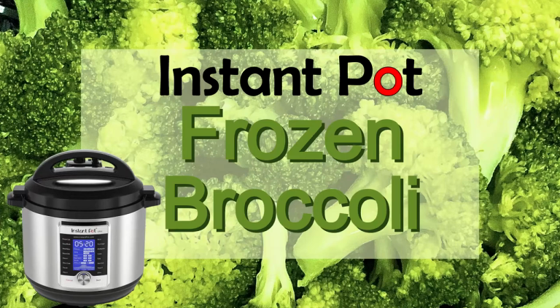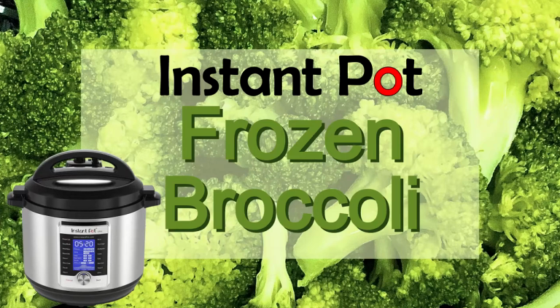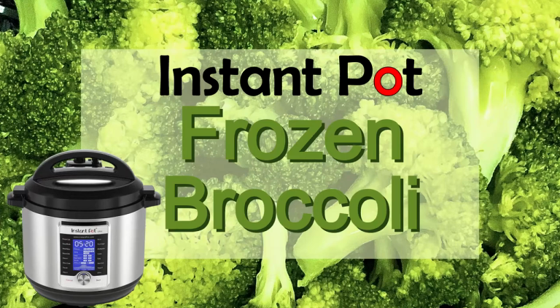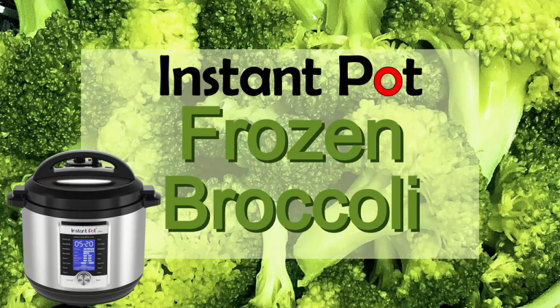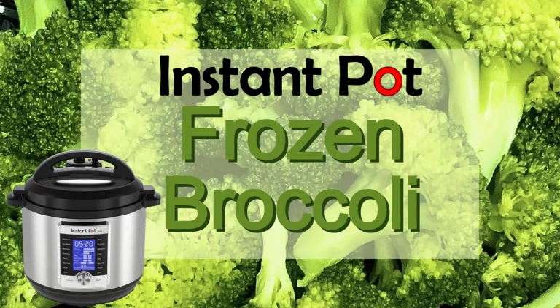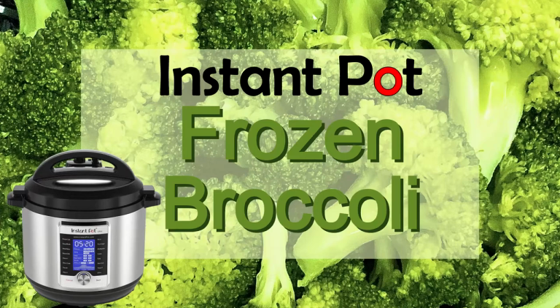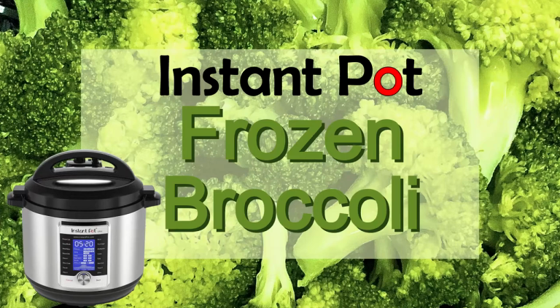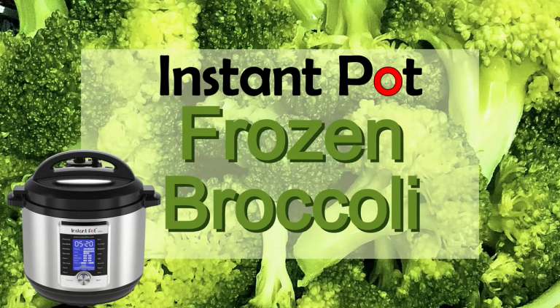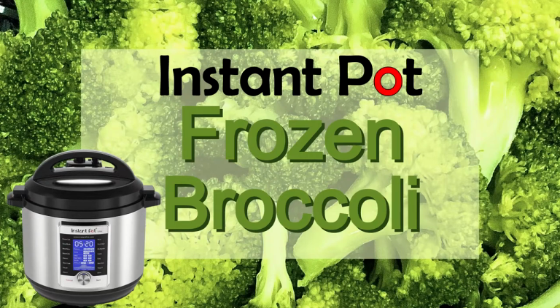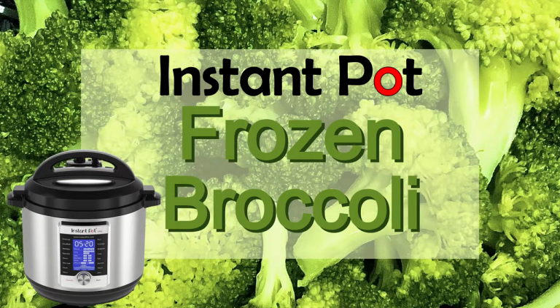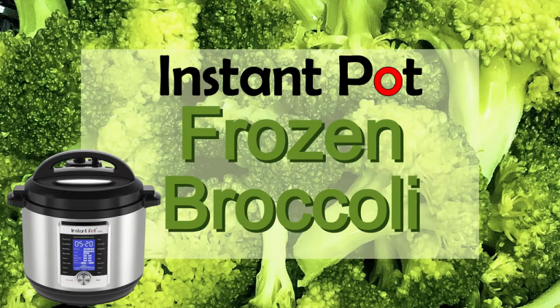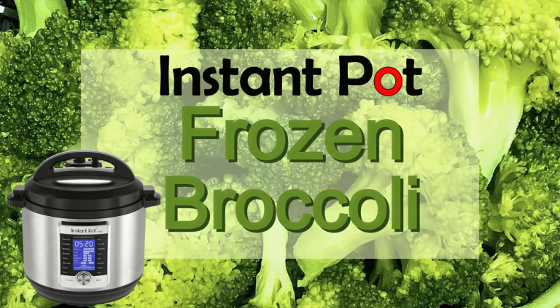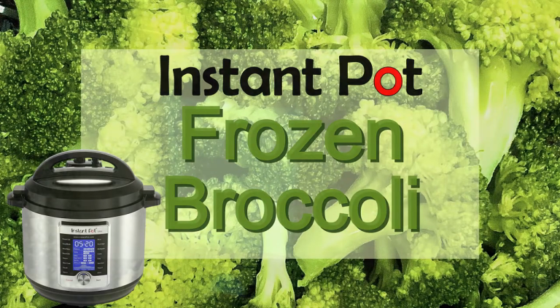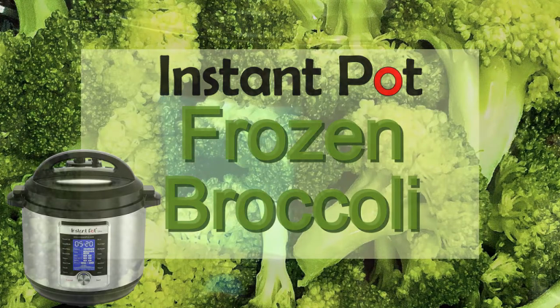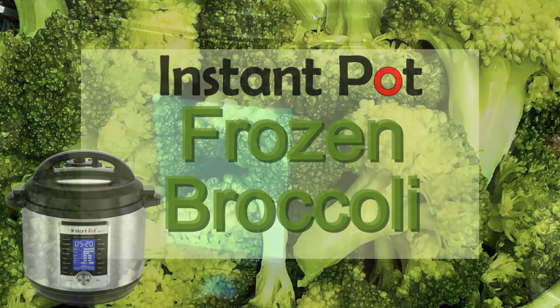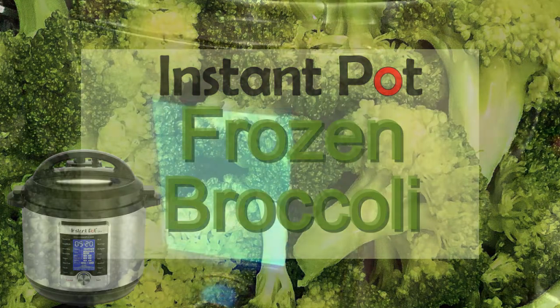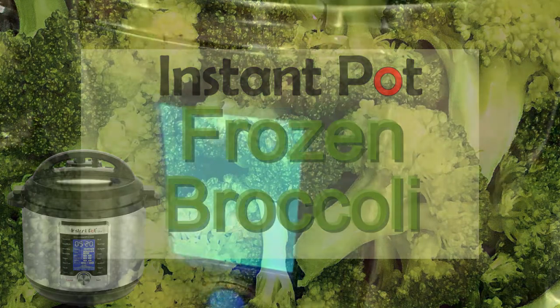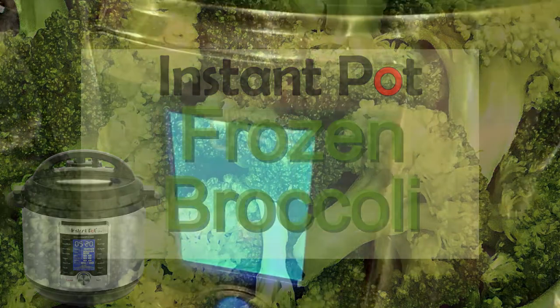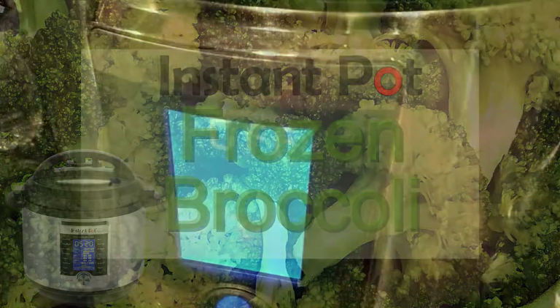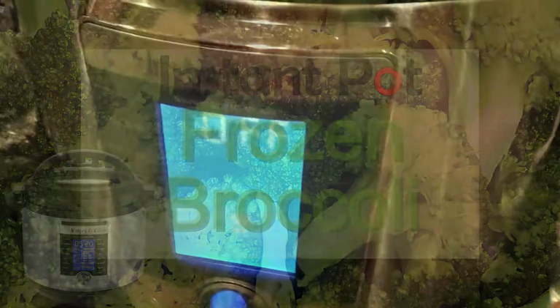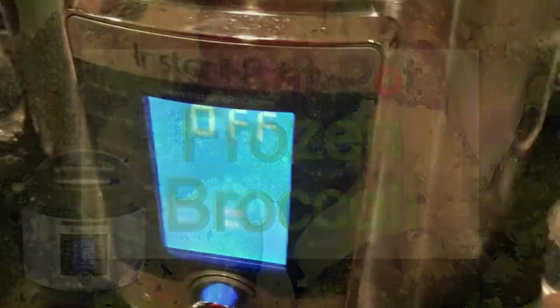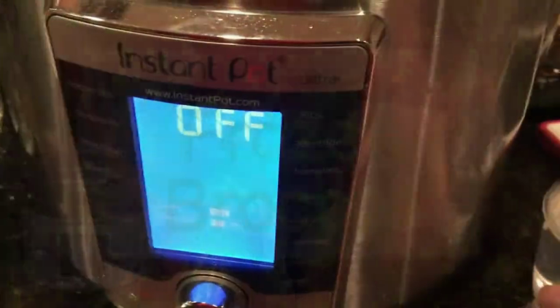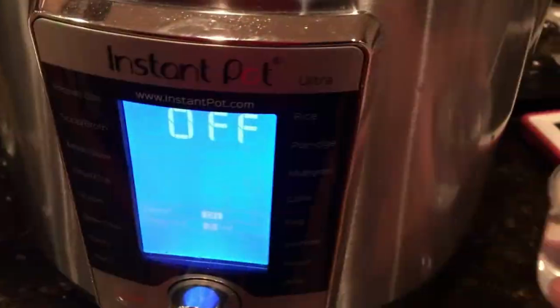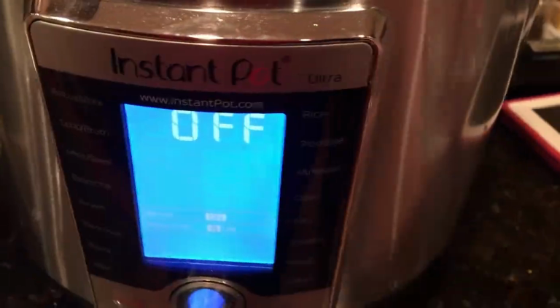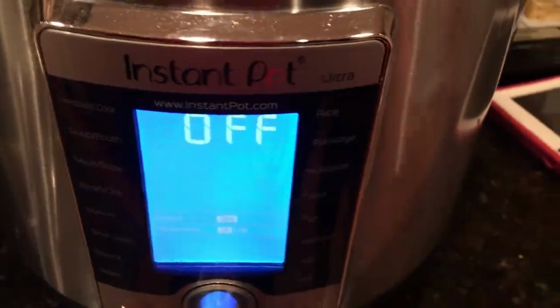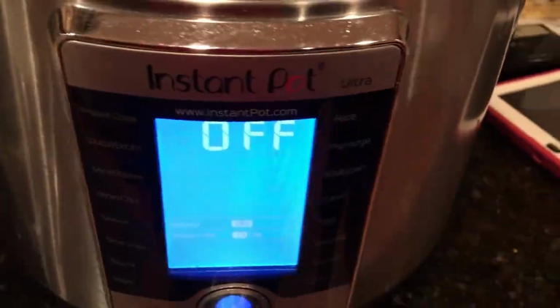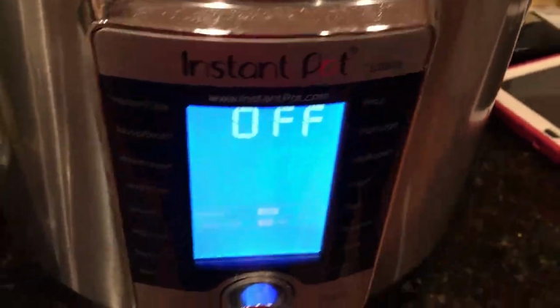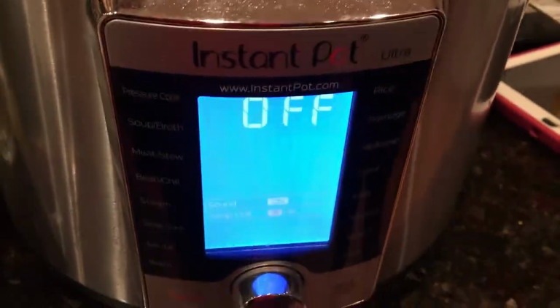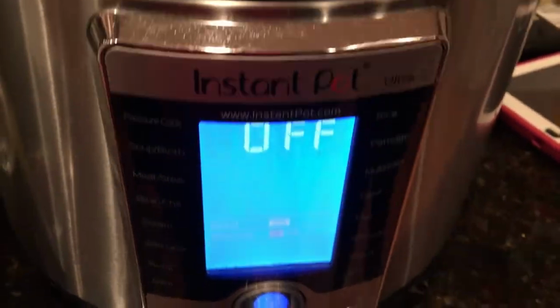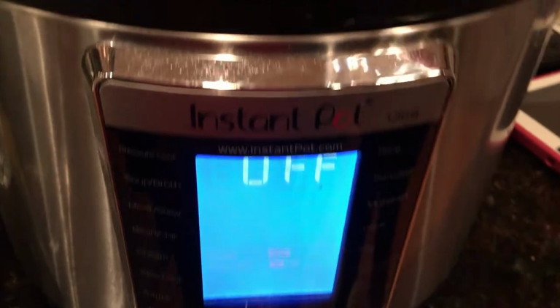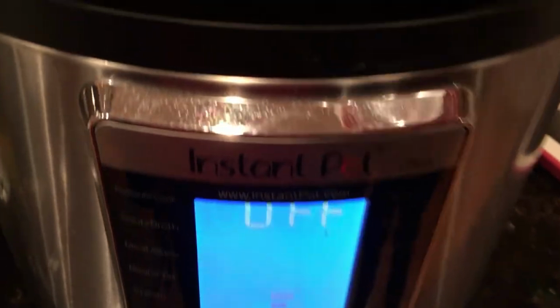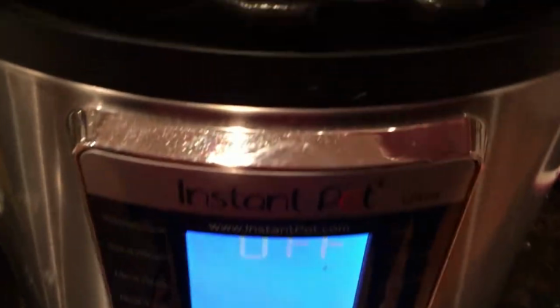Today we're going to make broccoli inside the Instant Pot — frozen broccoli. I have a bag from Trader Joe's.